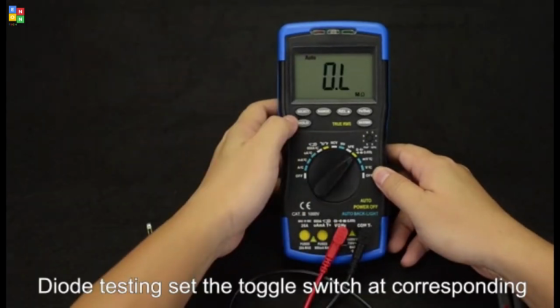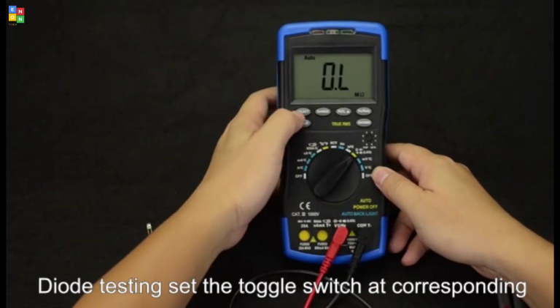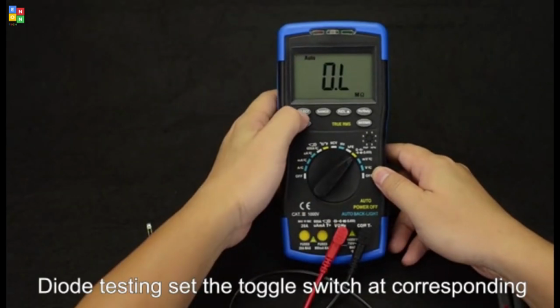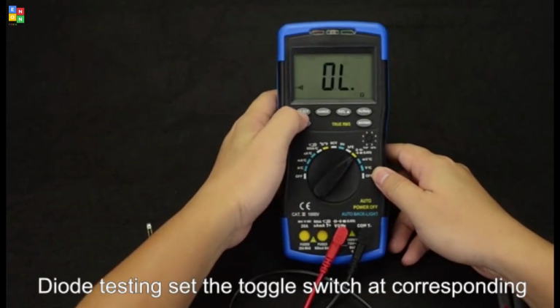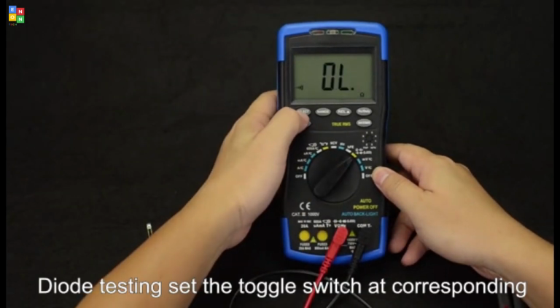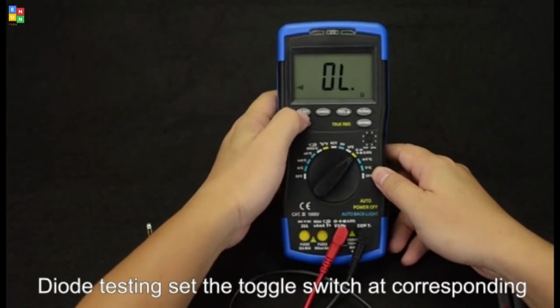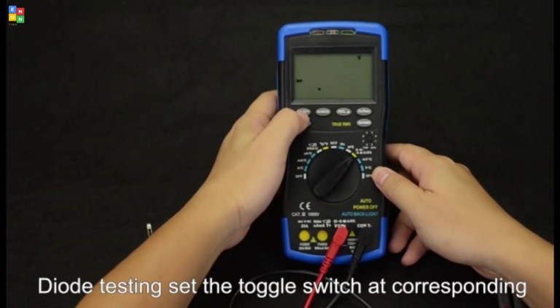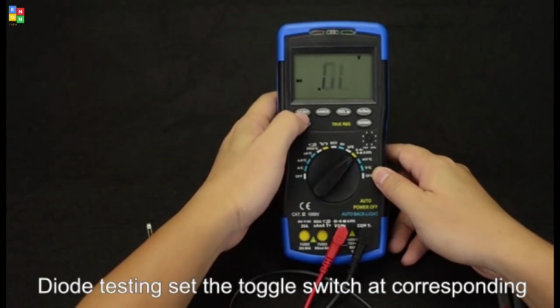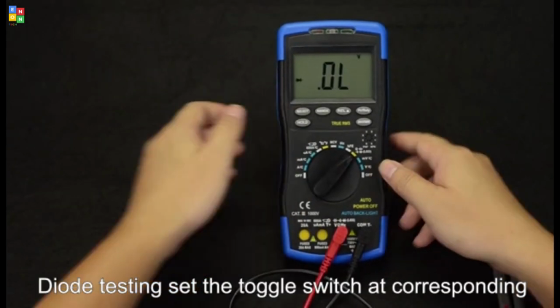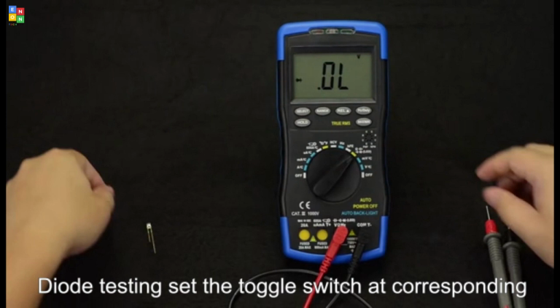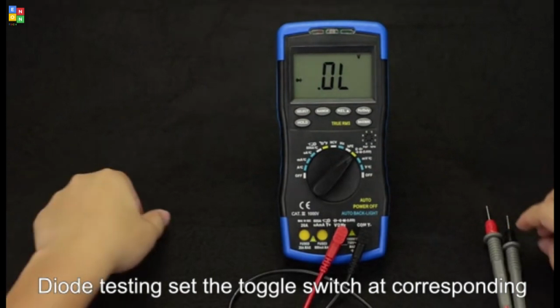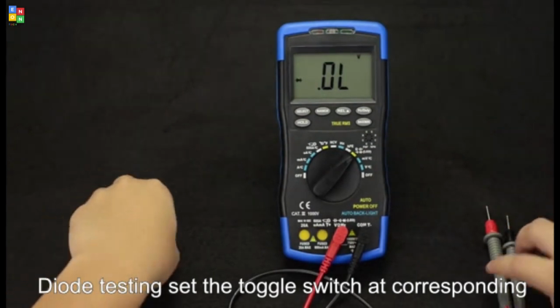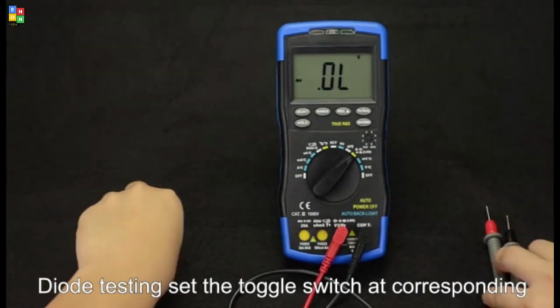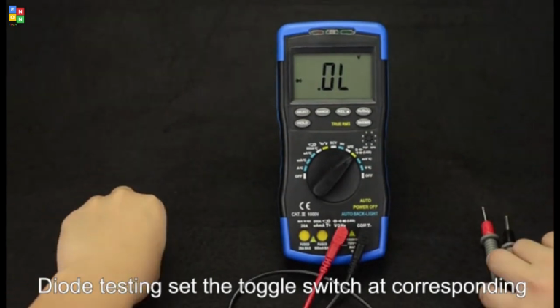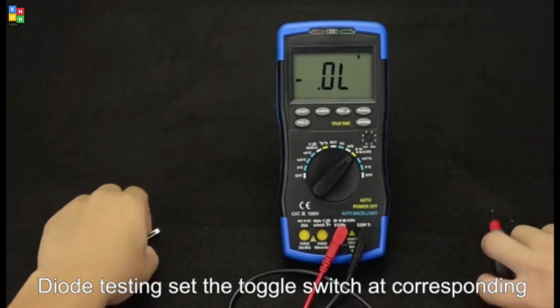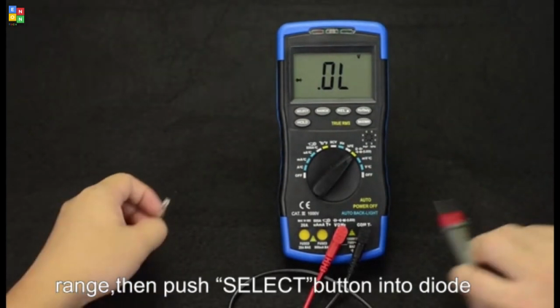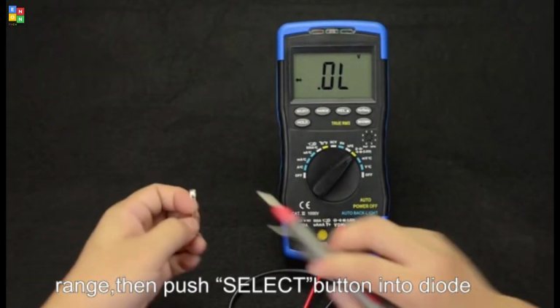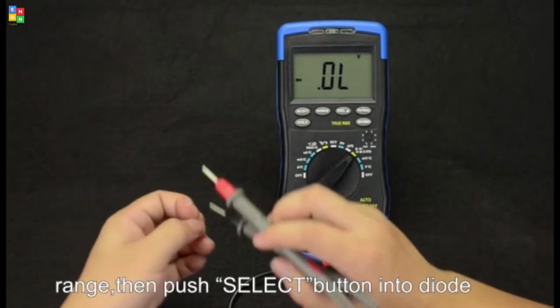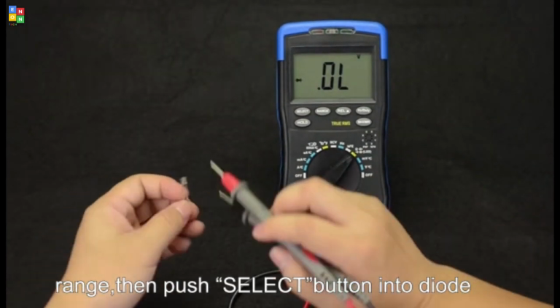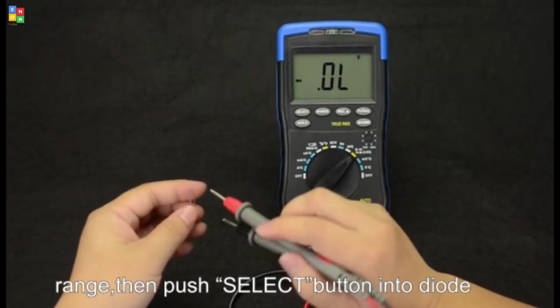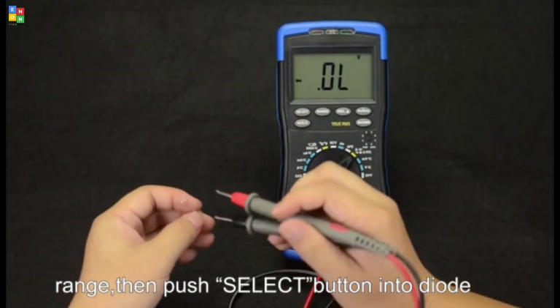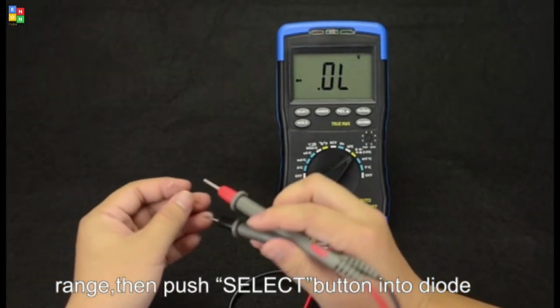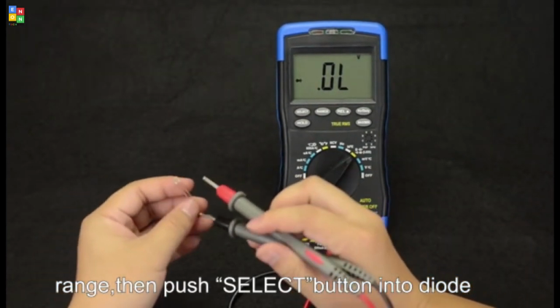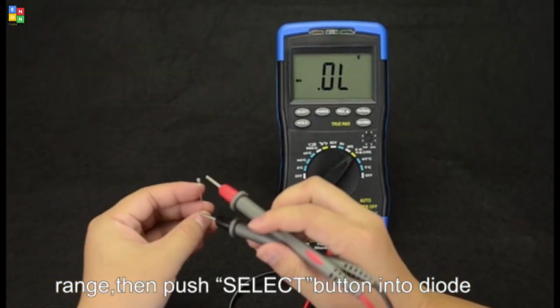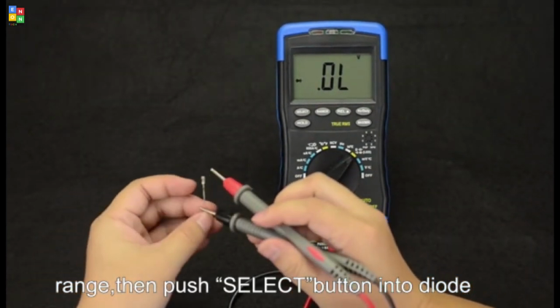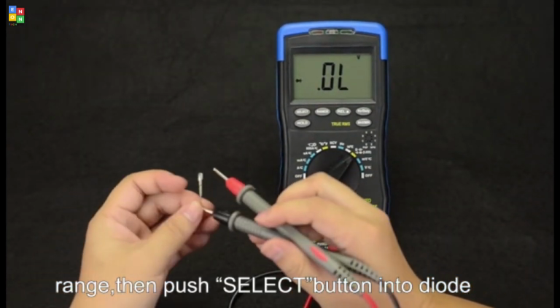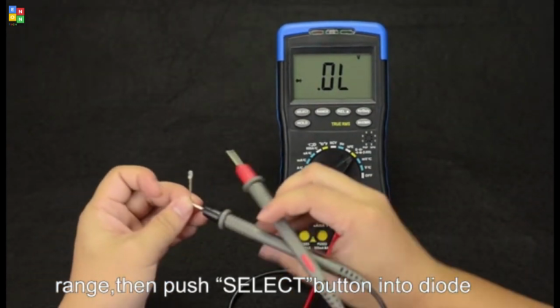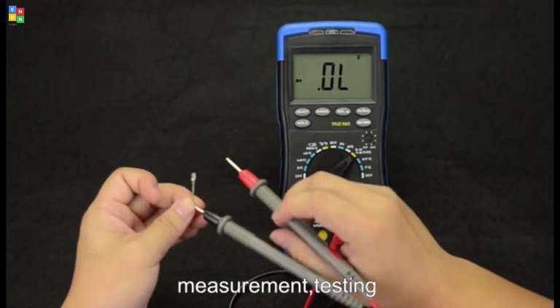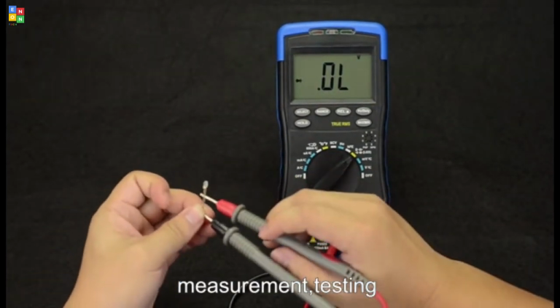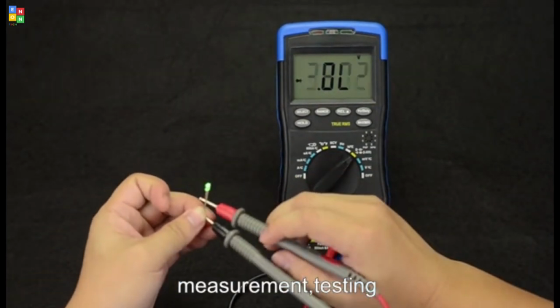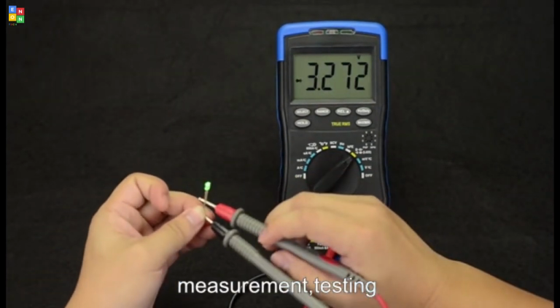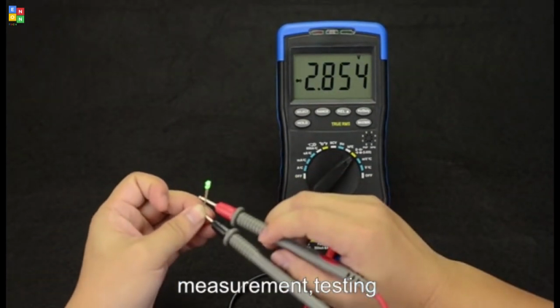Down testing. Set the toggle switch at the corresponding range, then press that button for down measurement. Testing.